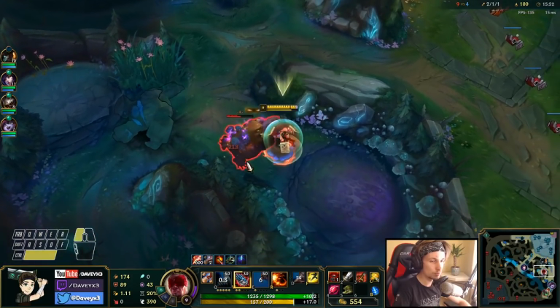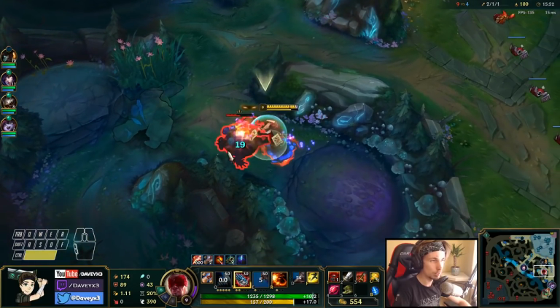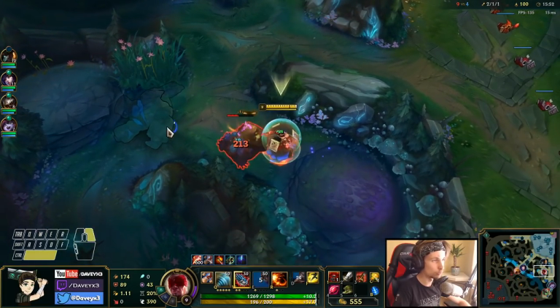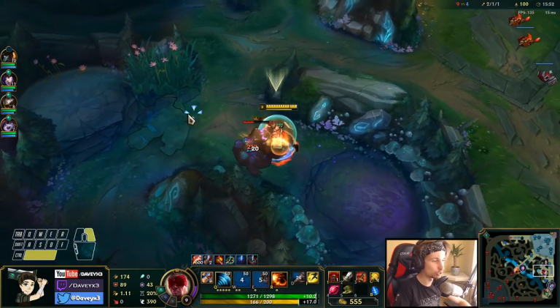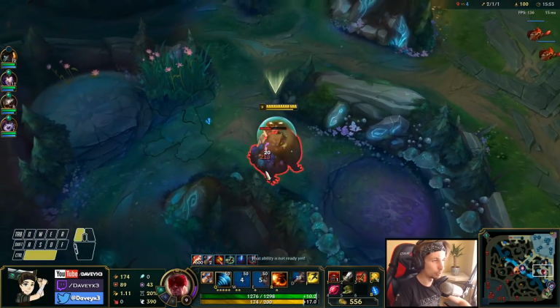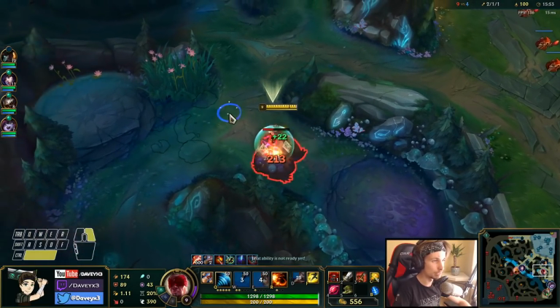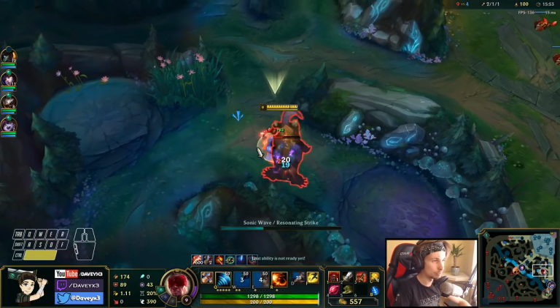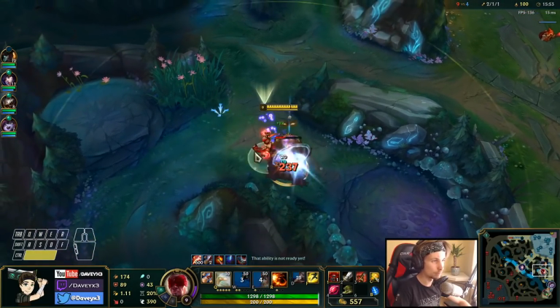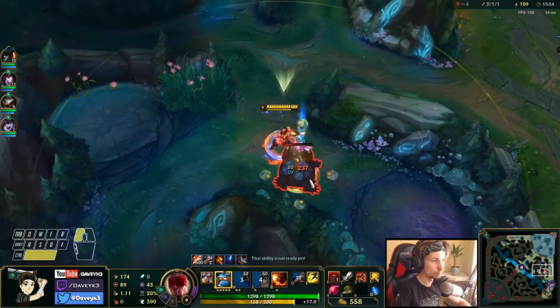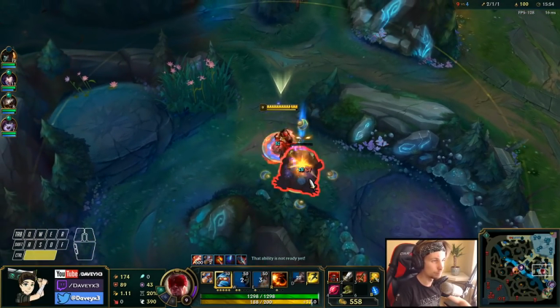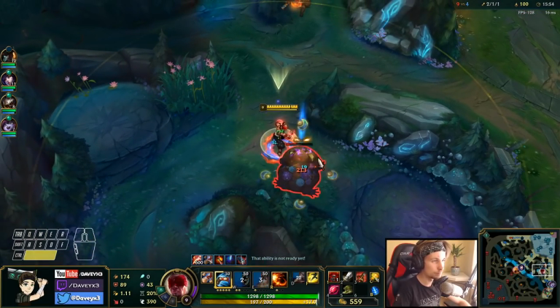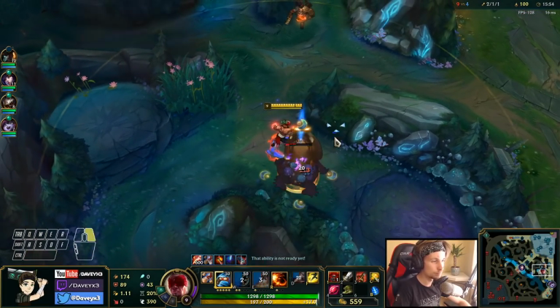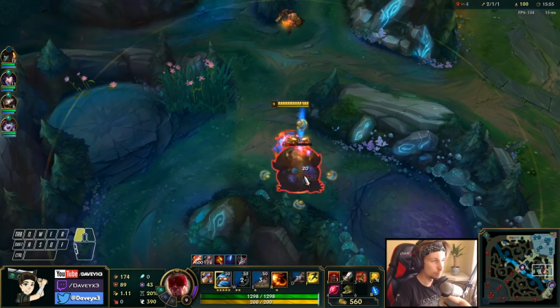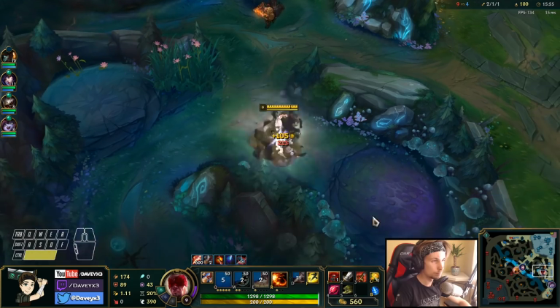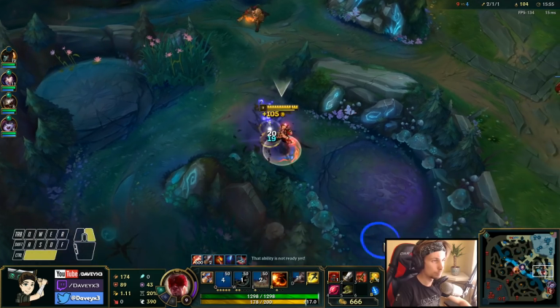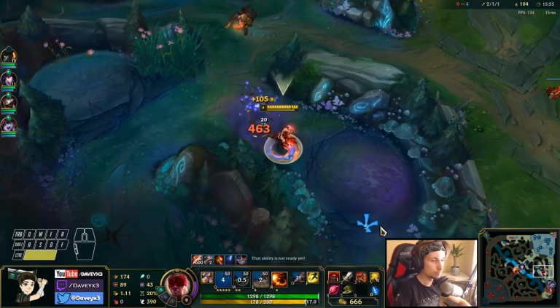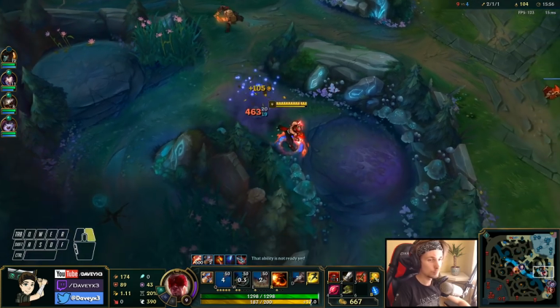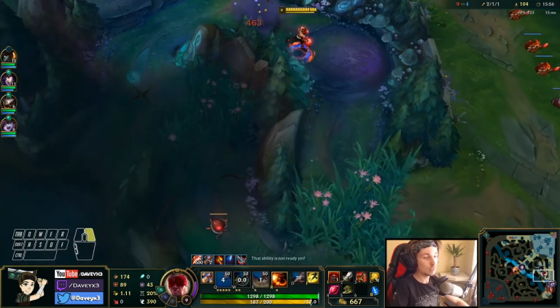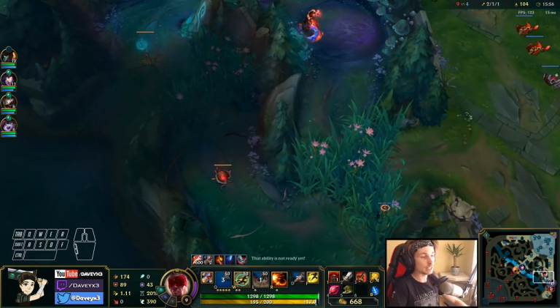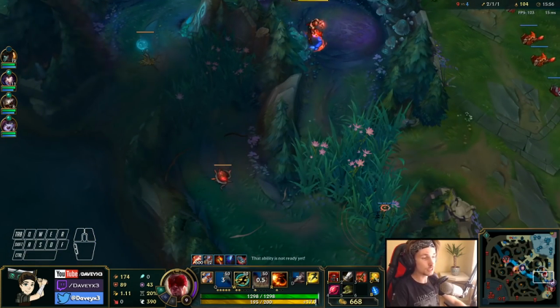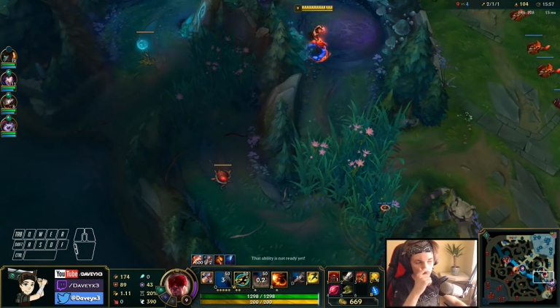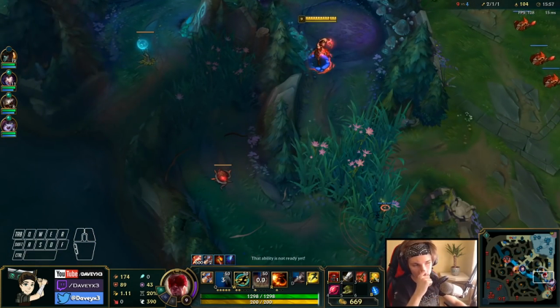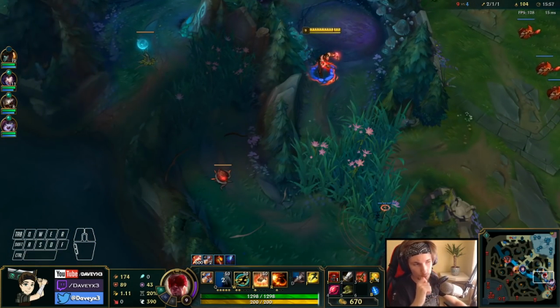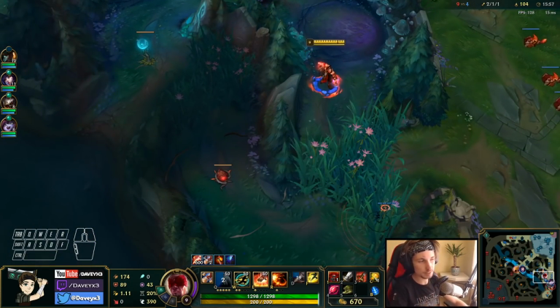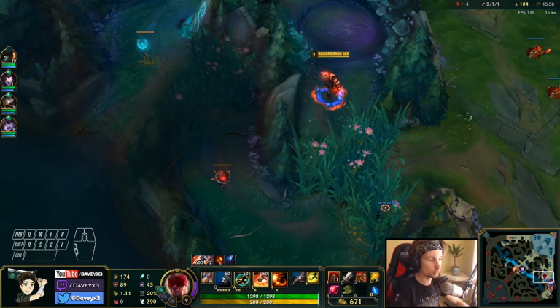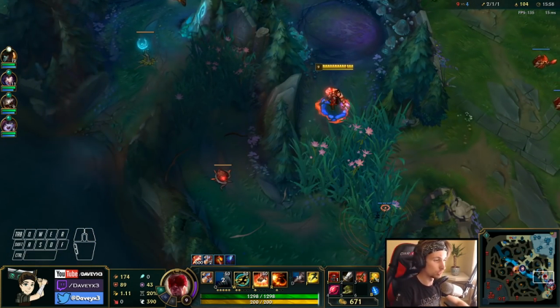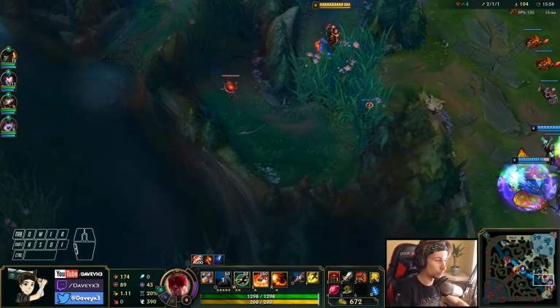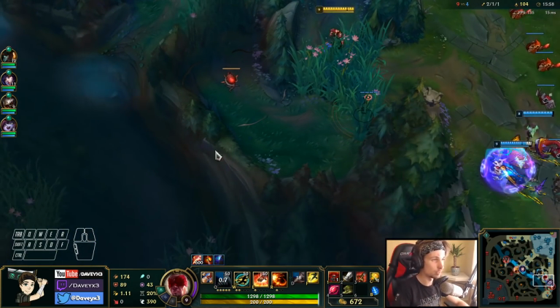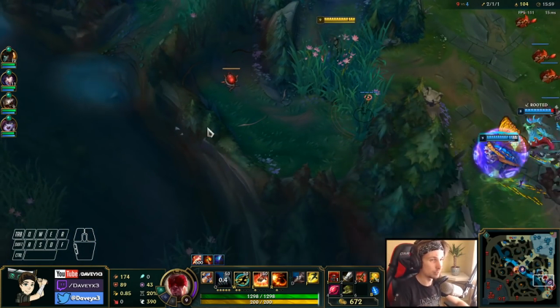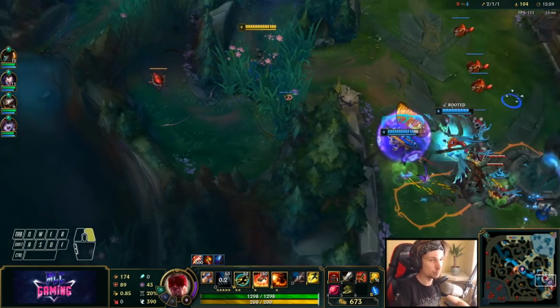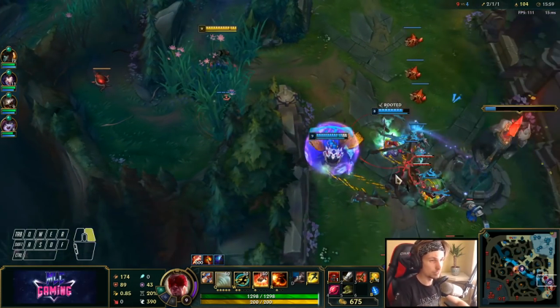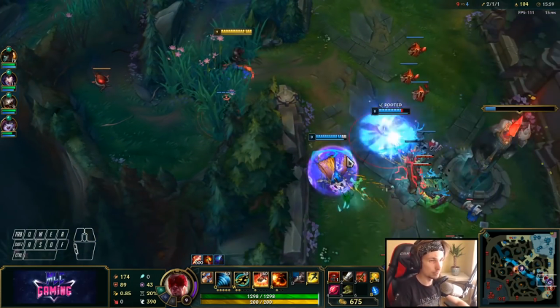Now we're rotating to bot lane. As for the skill order, you want to be maxing Q first, then W, then E — pretty standard.